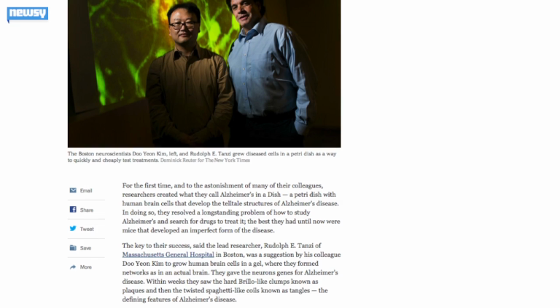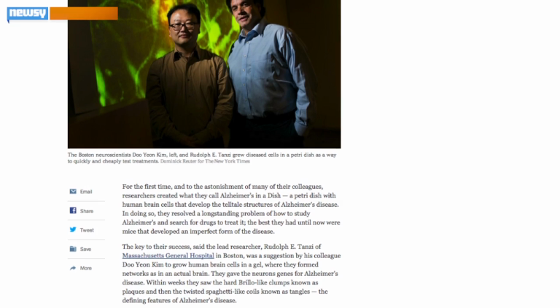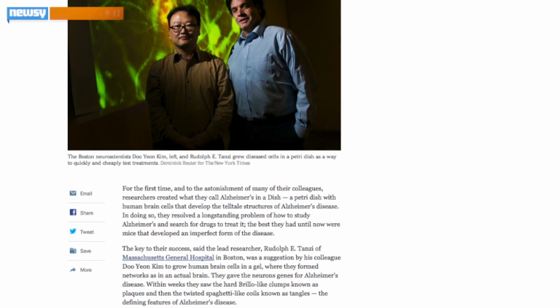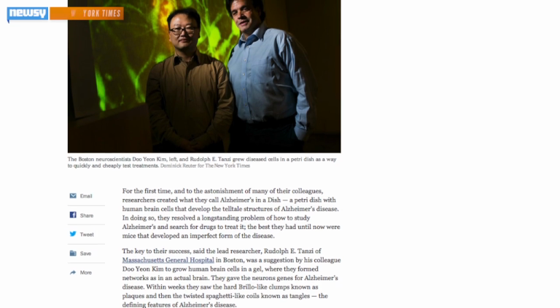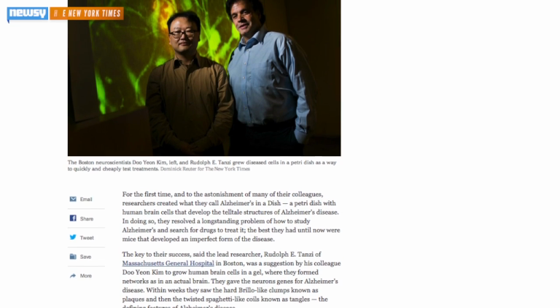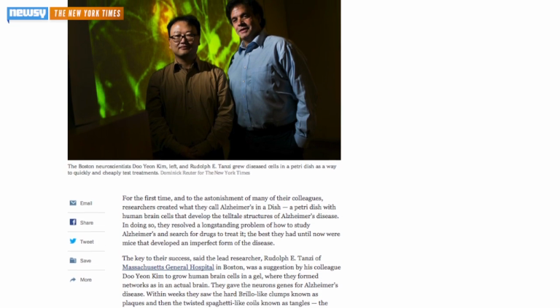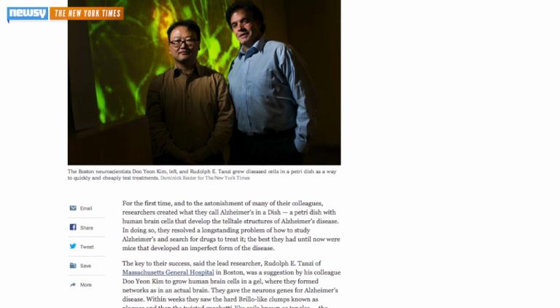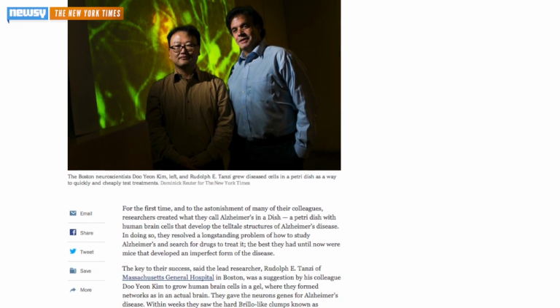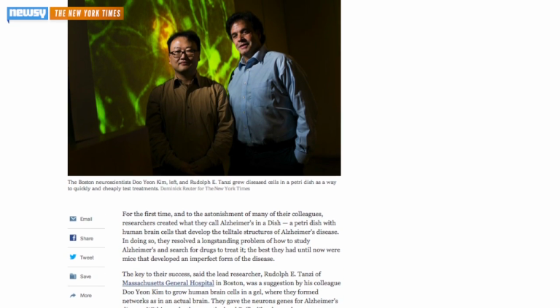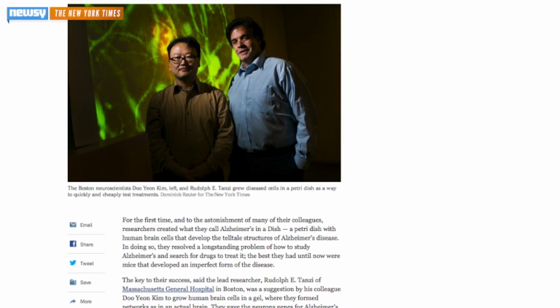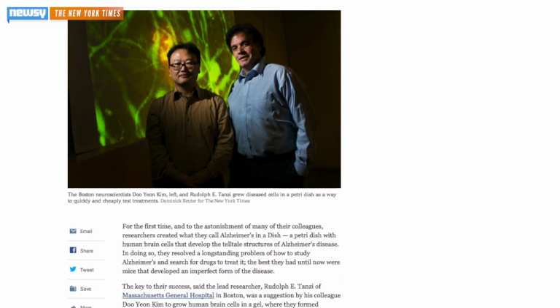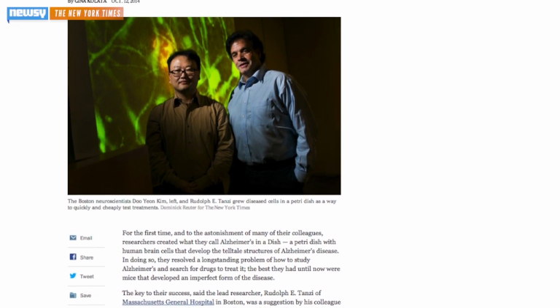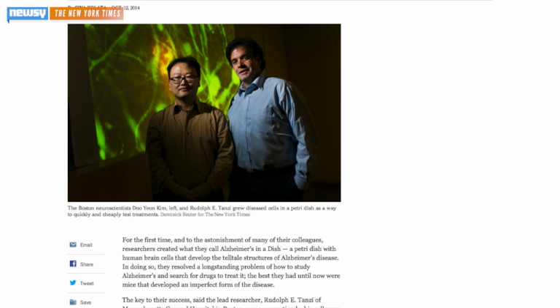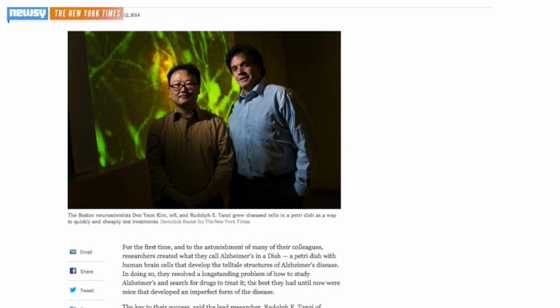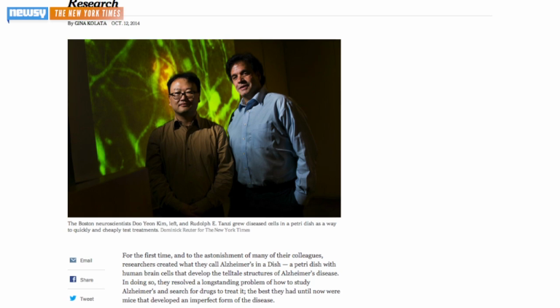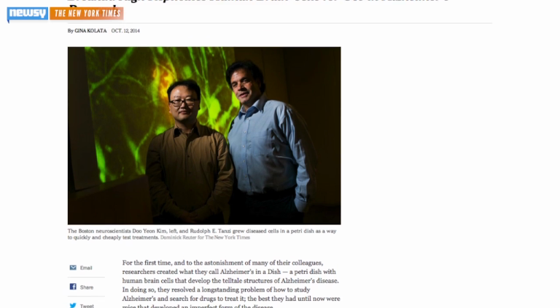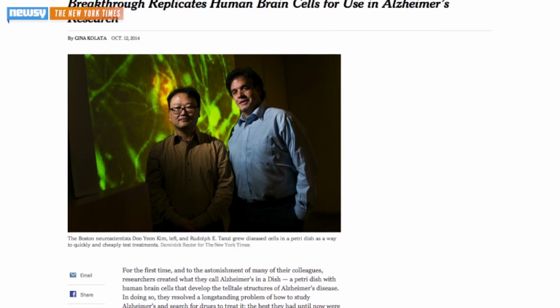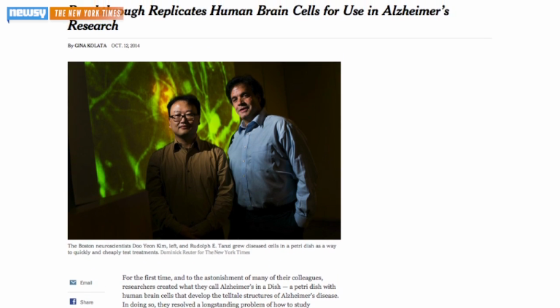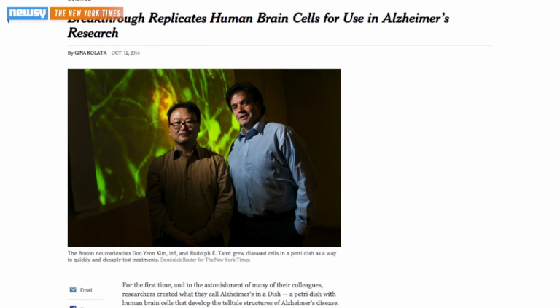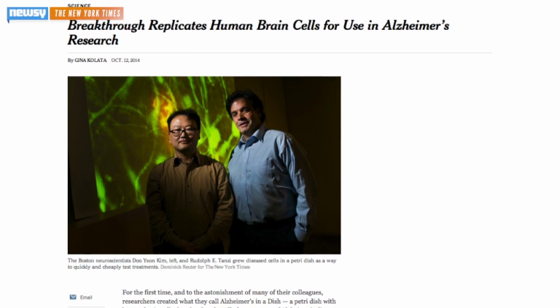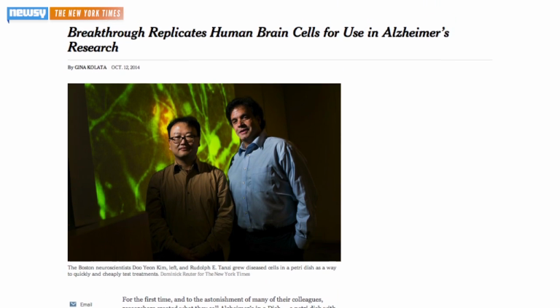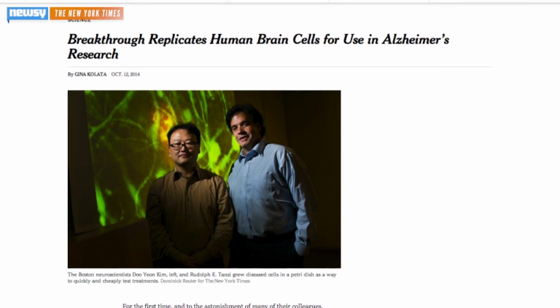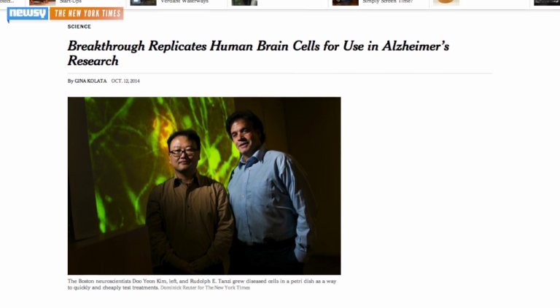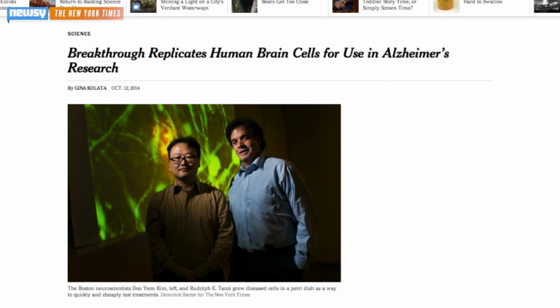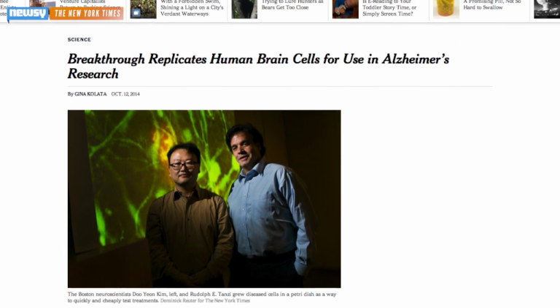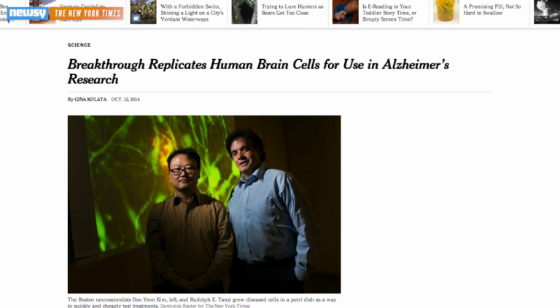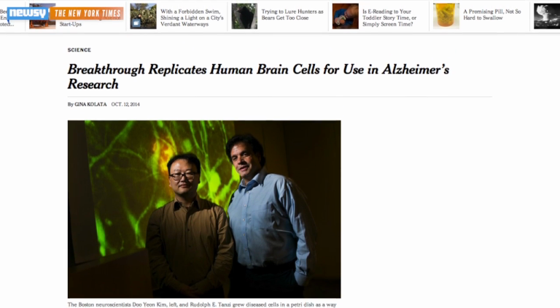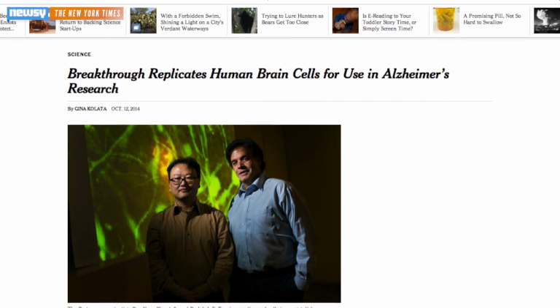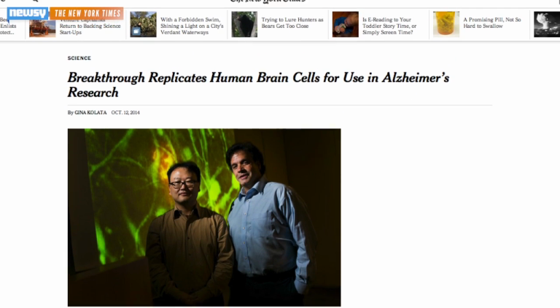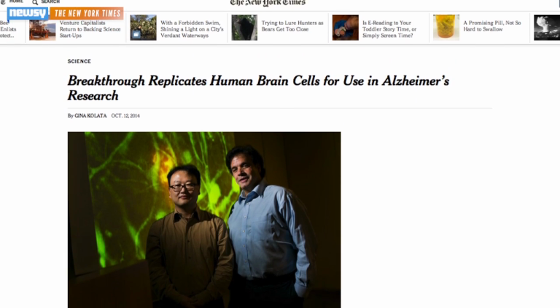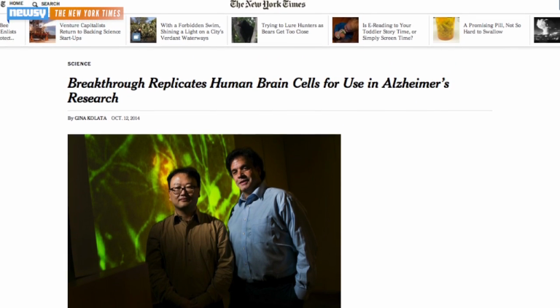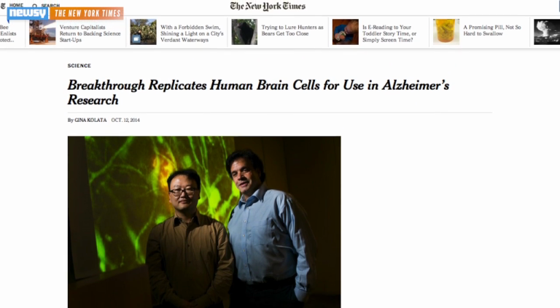Still, The New York Times reports the crucial idea of growing the cells in gel actually came from one of Tanzi's colleagues, Dr. Doo Yeon Kim.